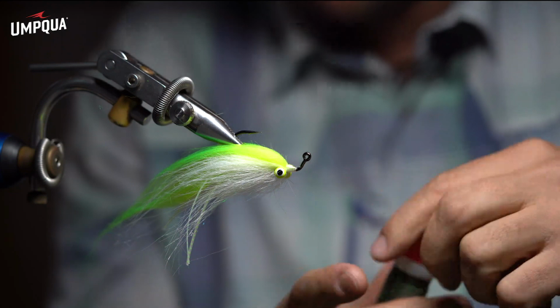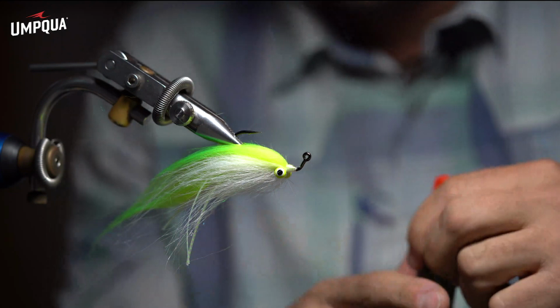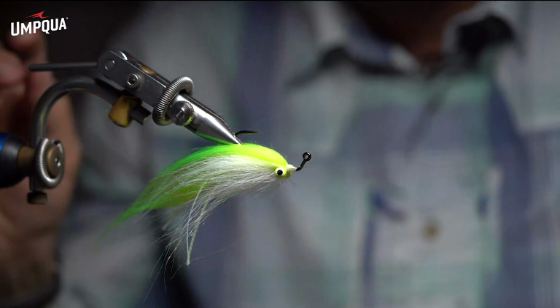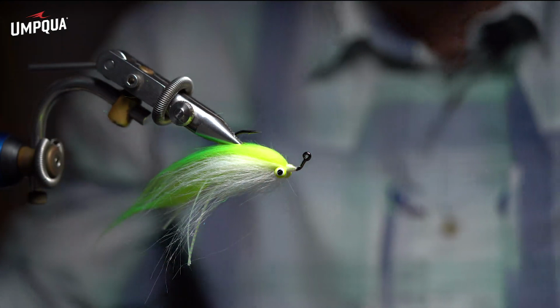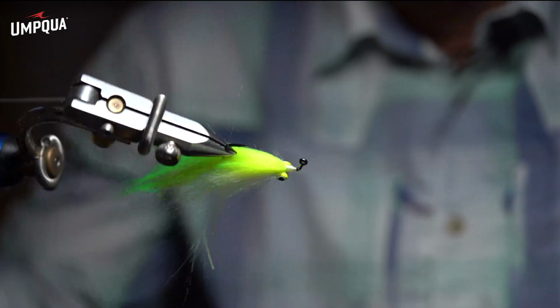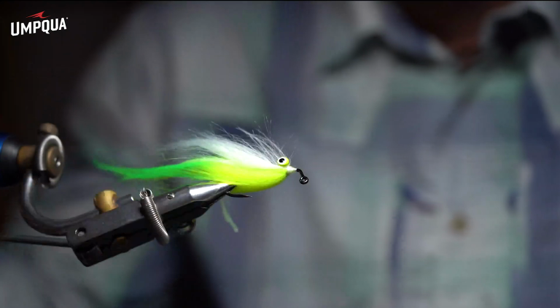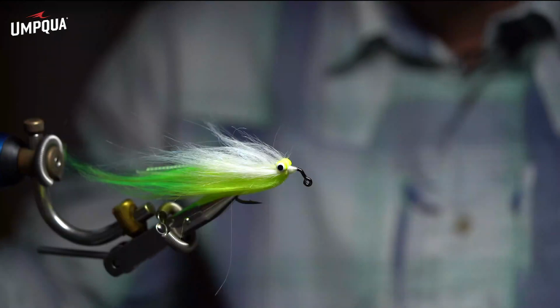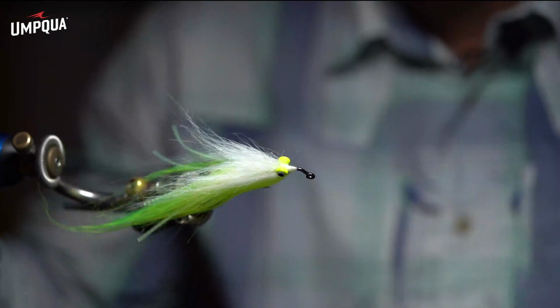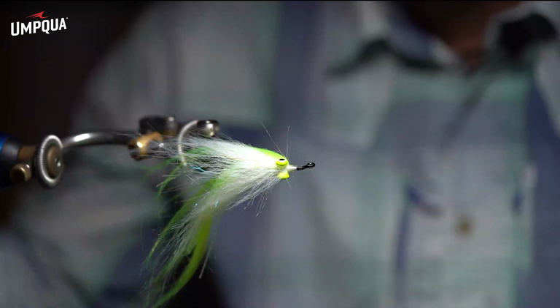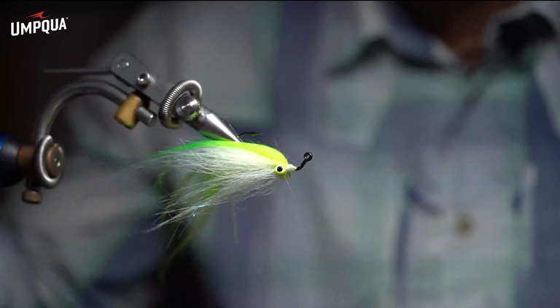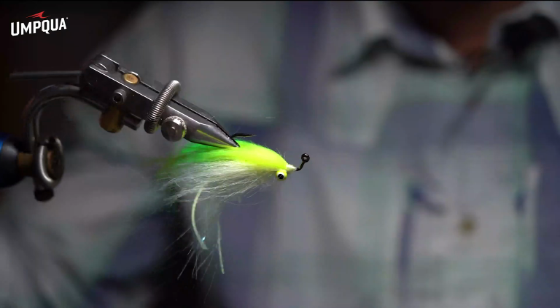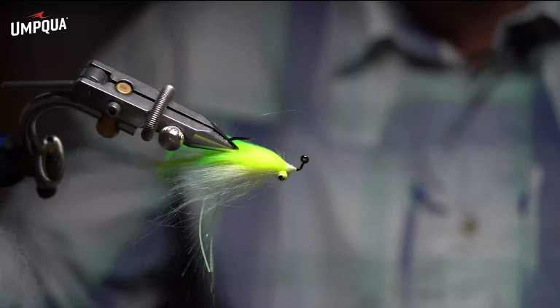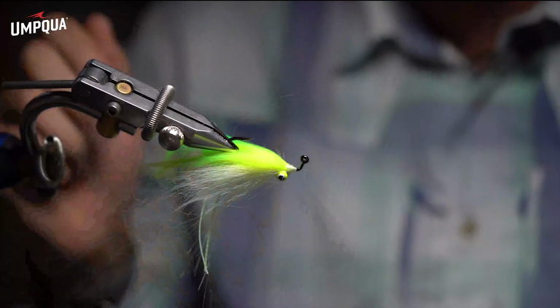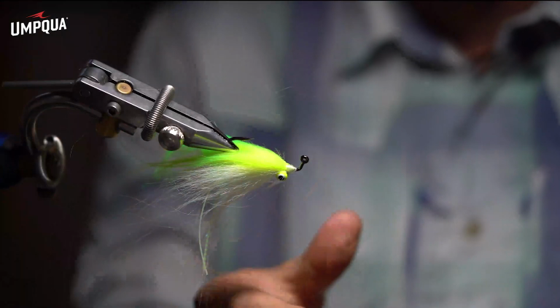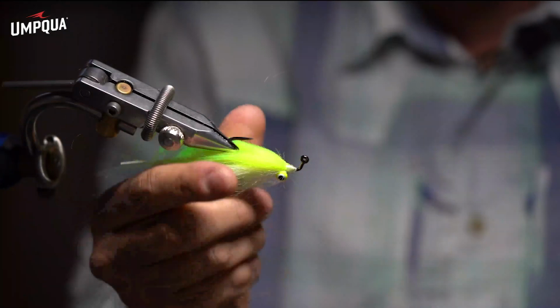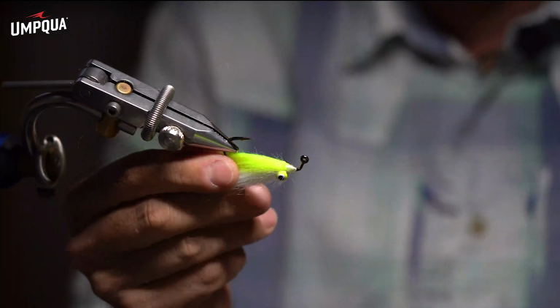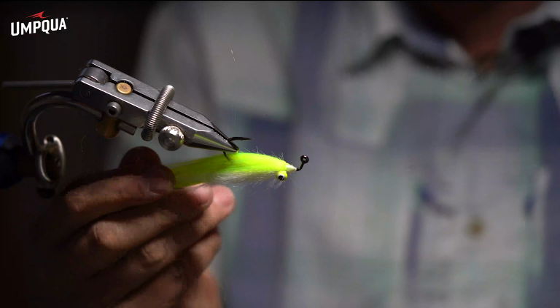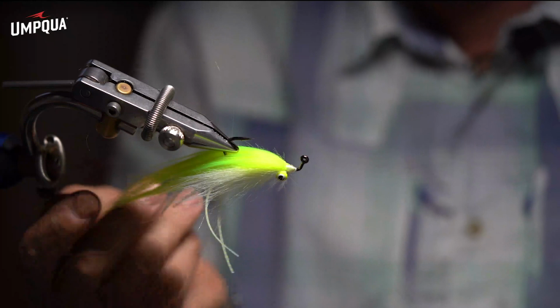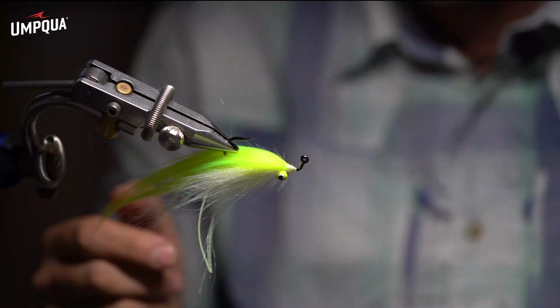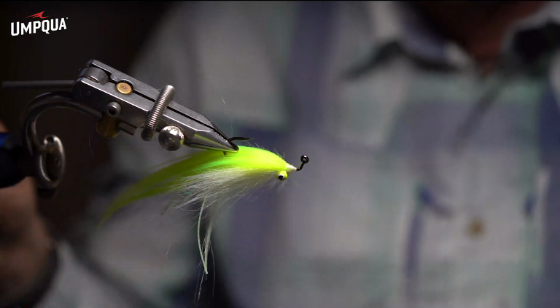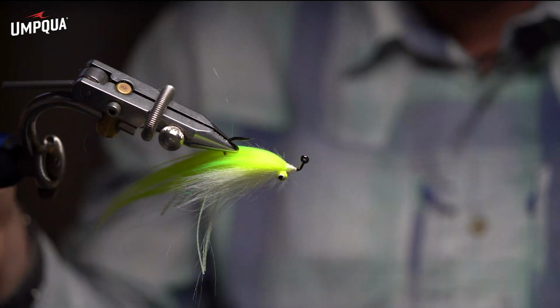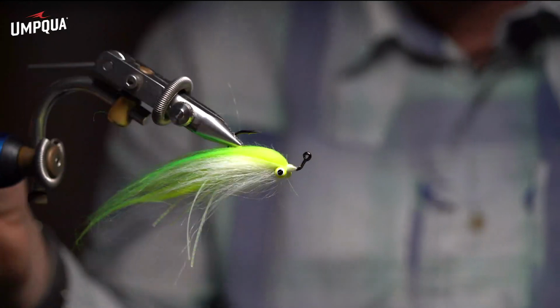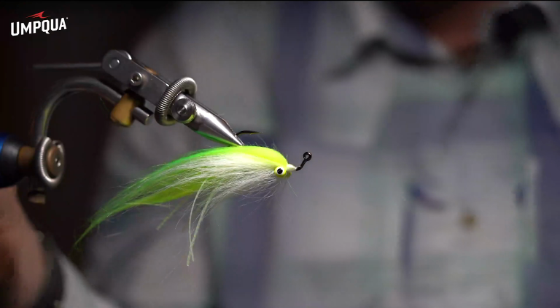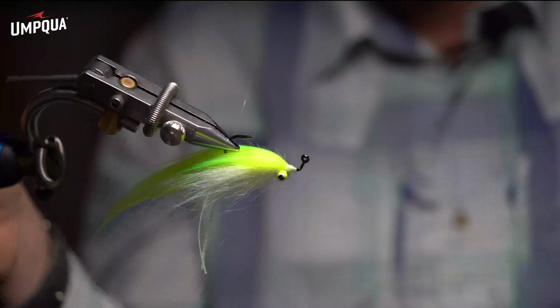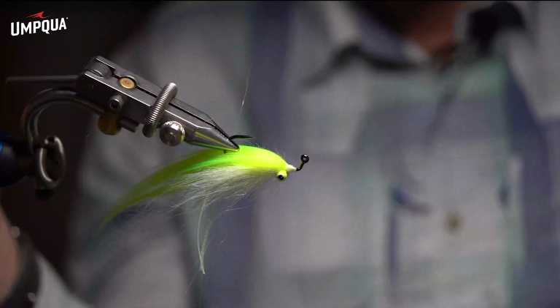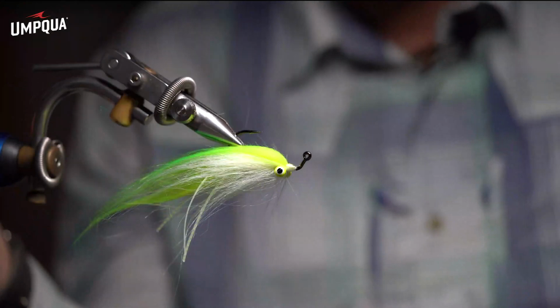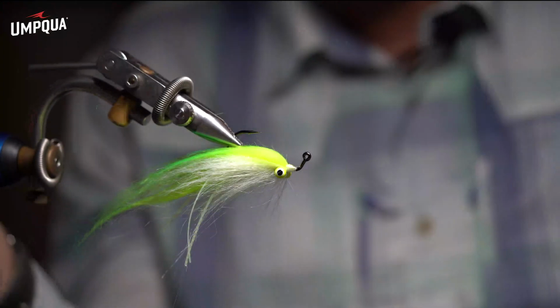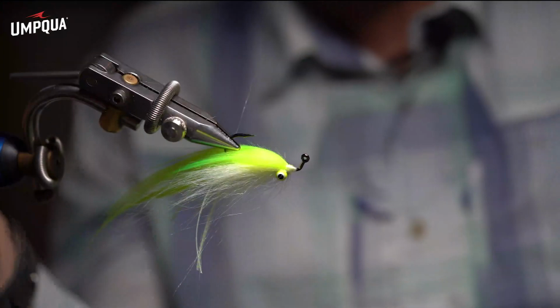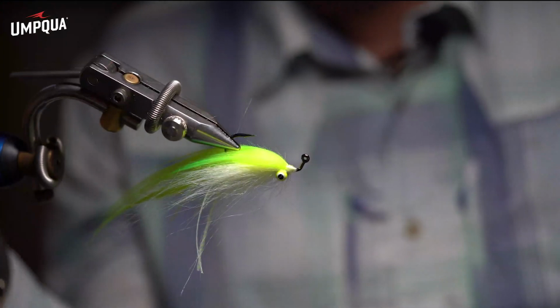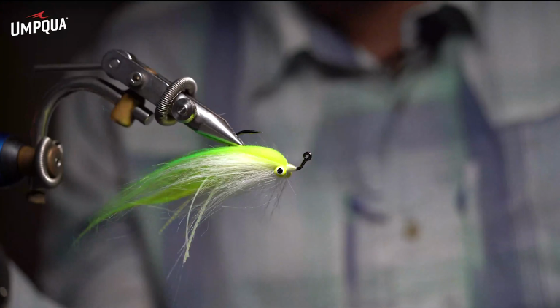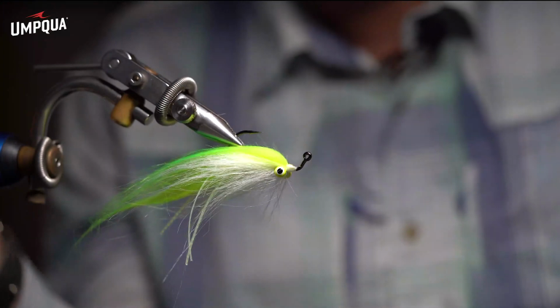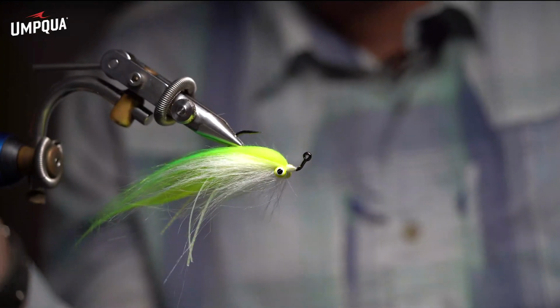Fairly quick tie. Nice profile, has all the wiggle, and sinks quick on that nice new 506H hook.